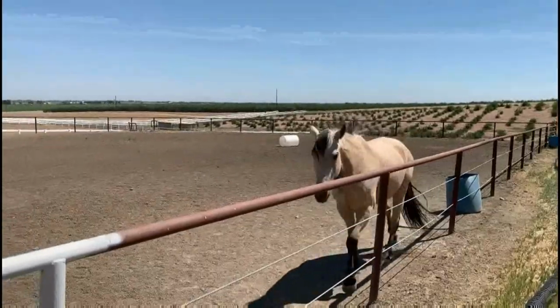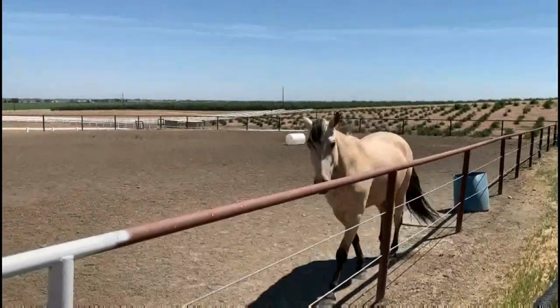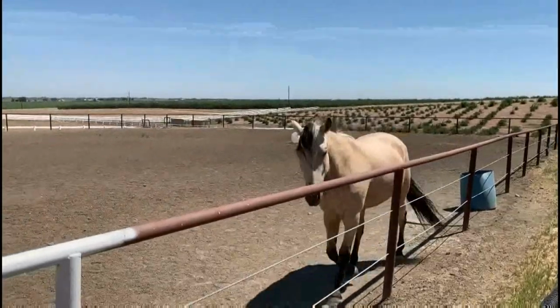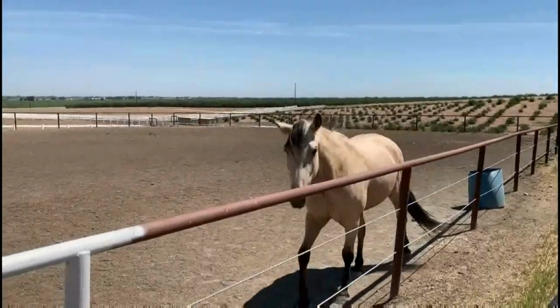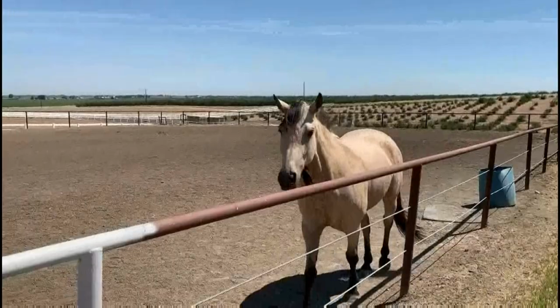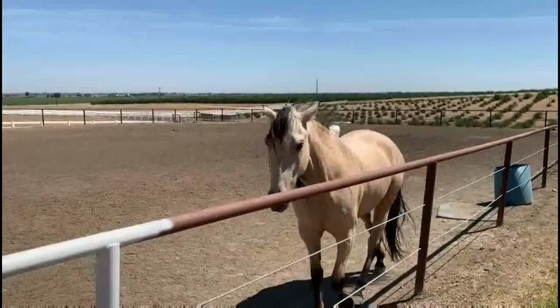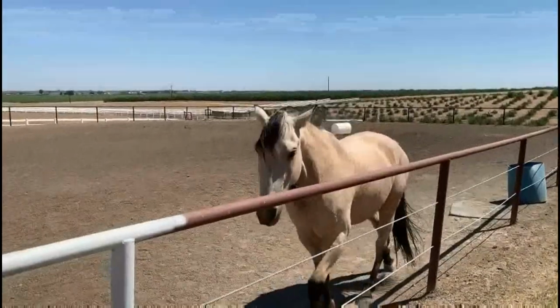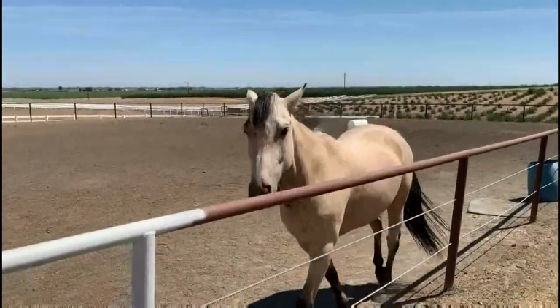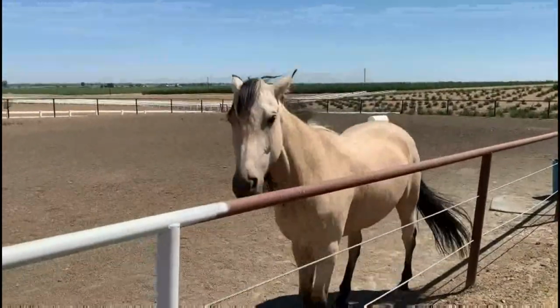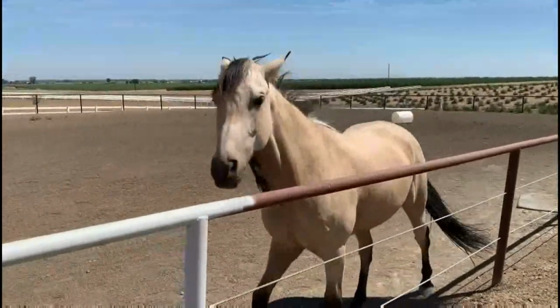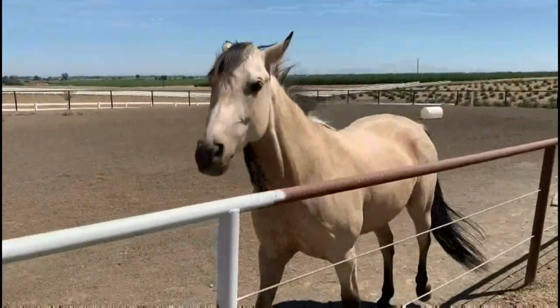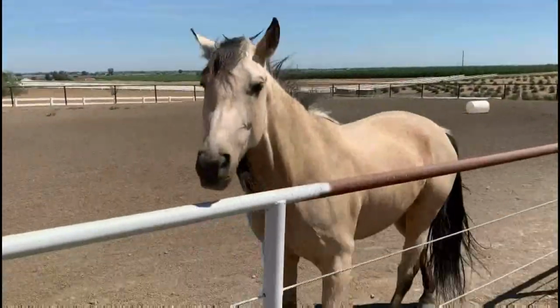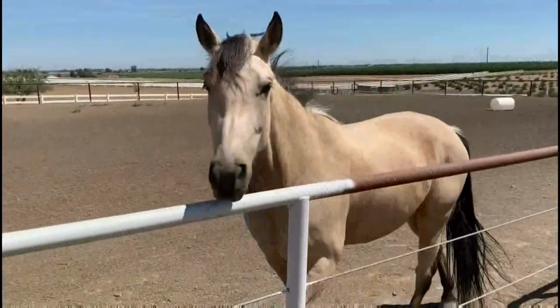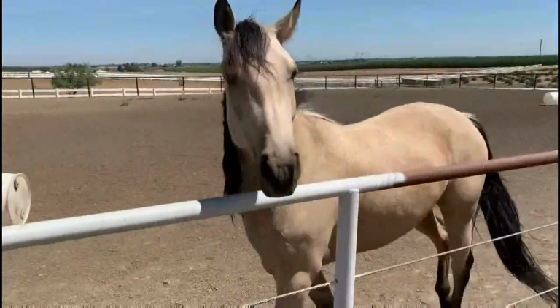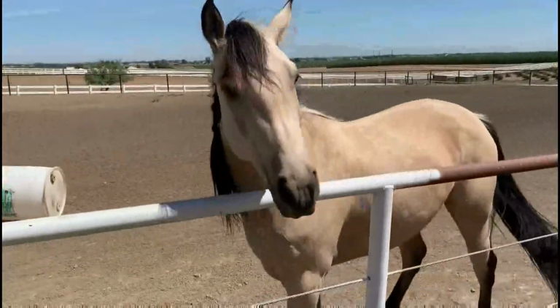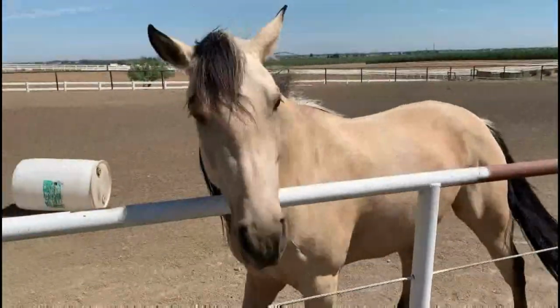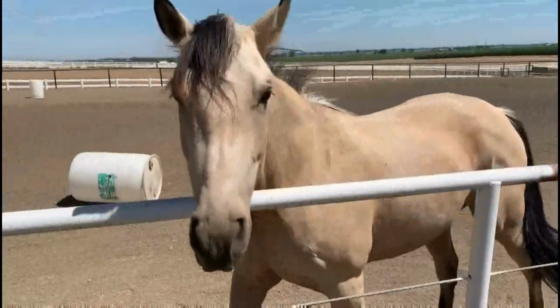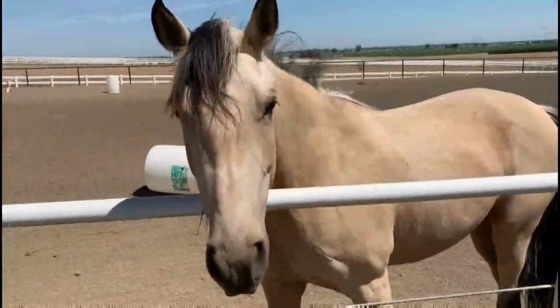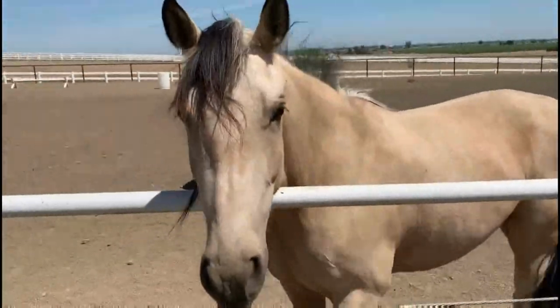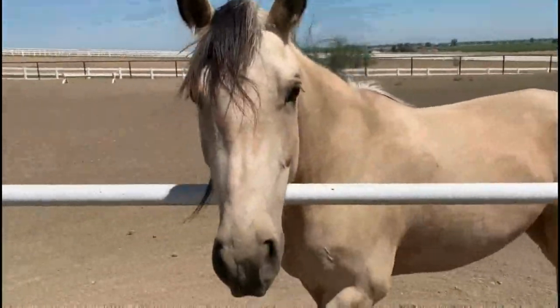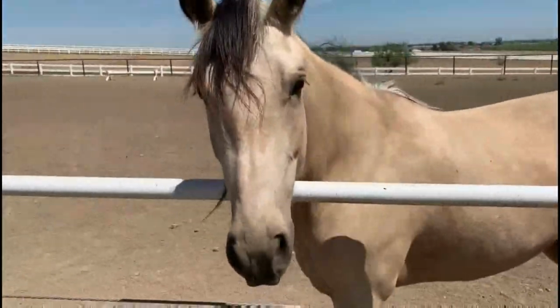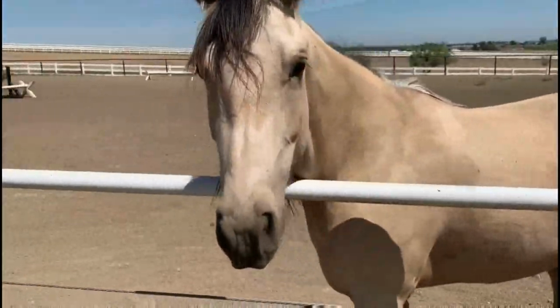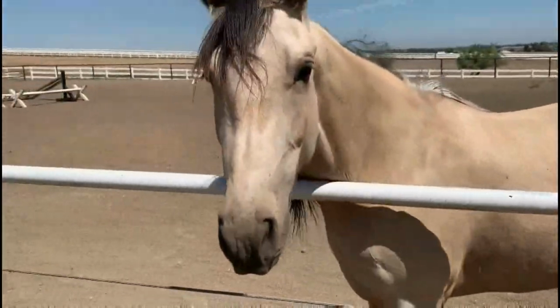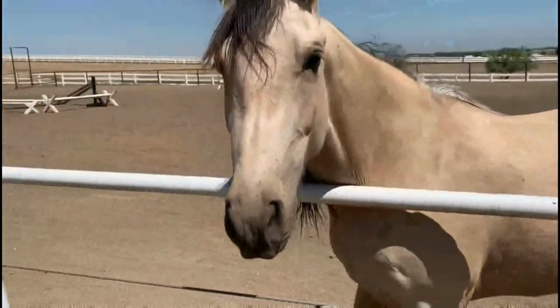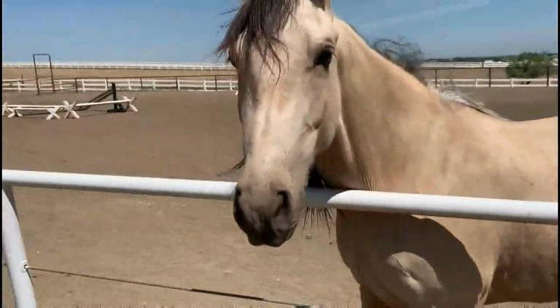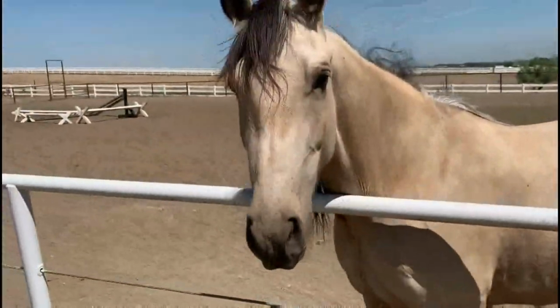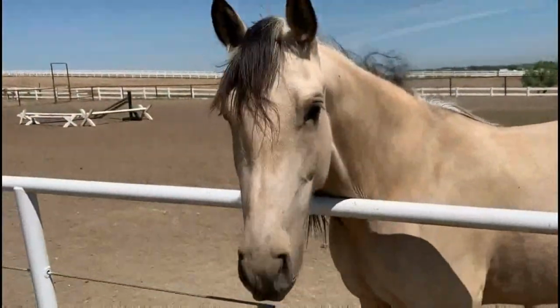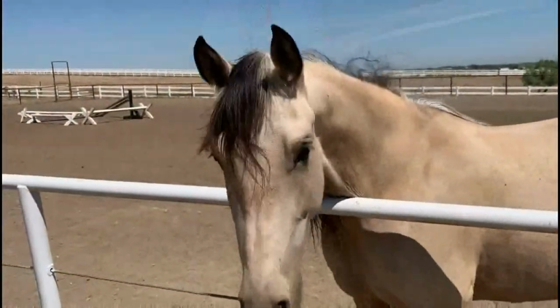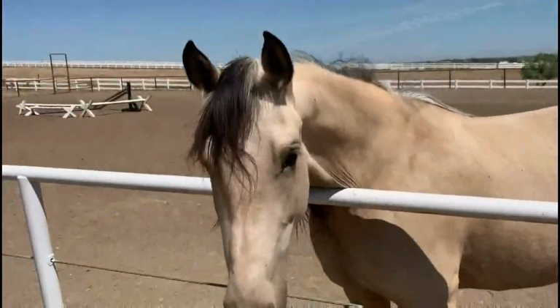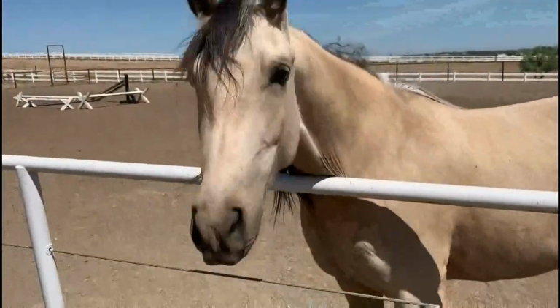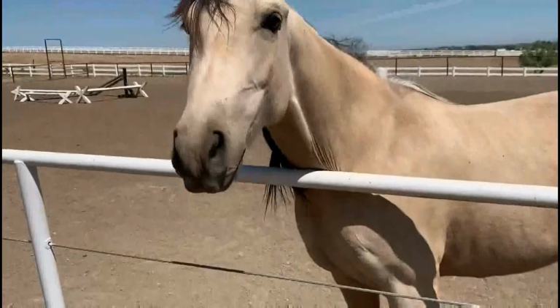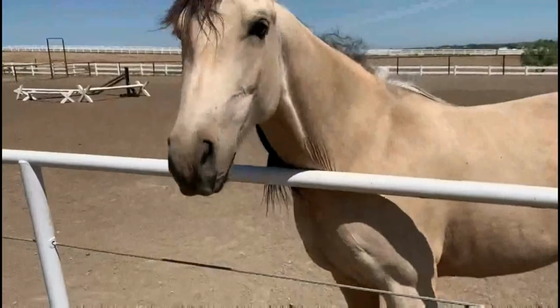This is Baby. She is a mare, which means she's a female horse. Young female horses are called fillies.